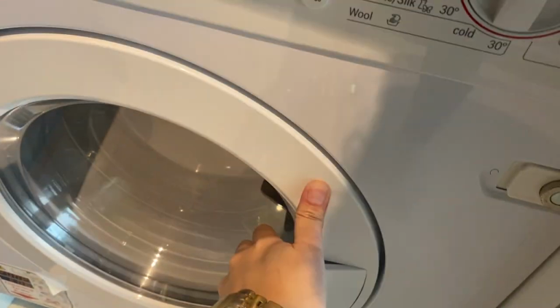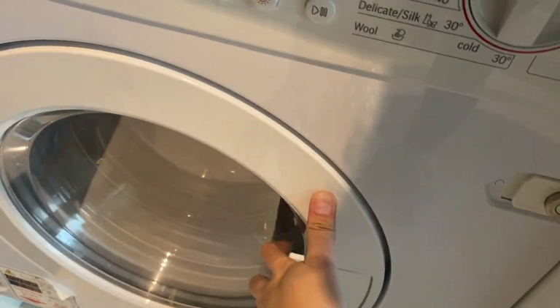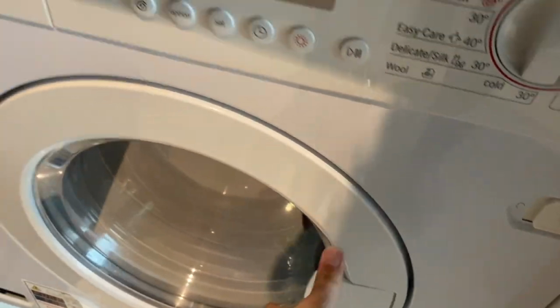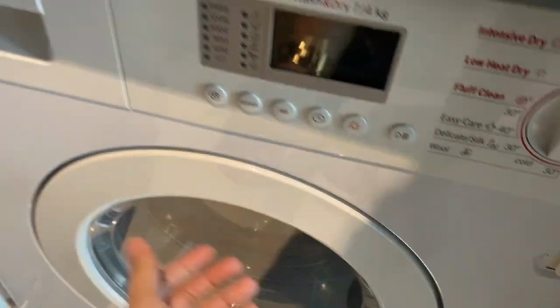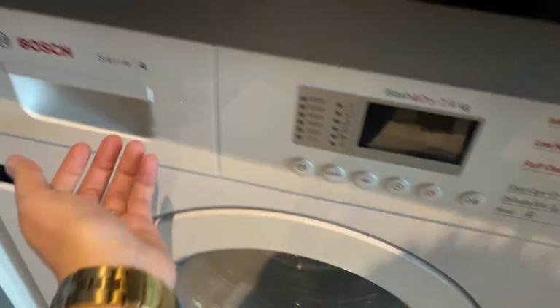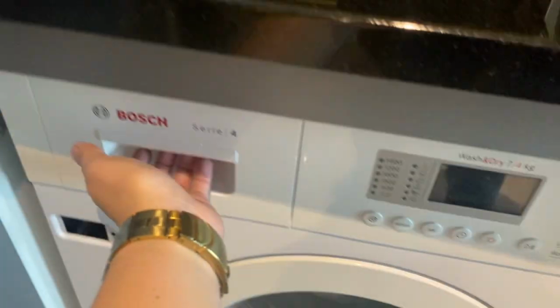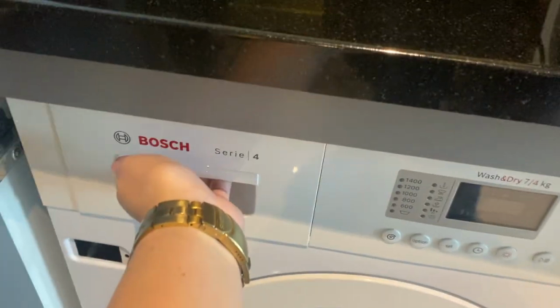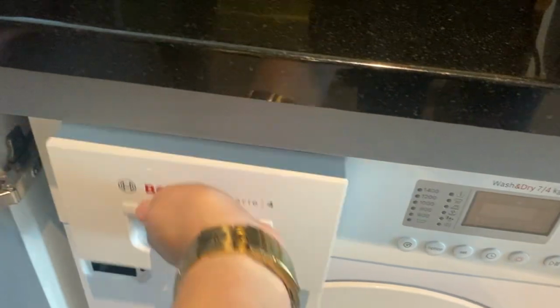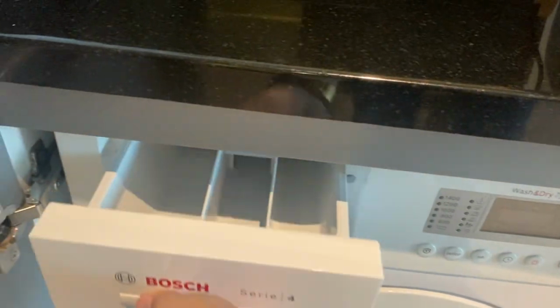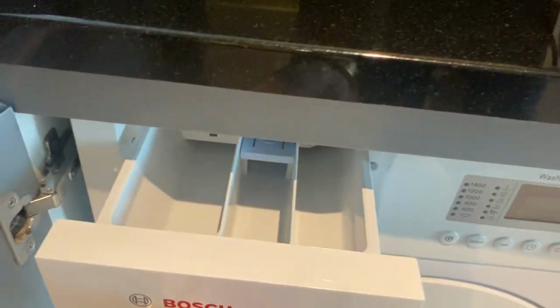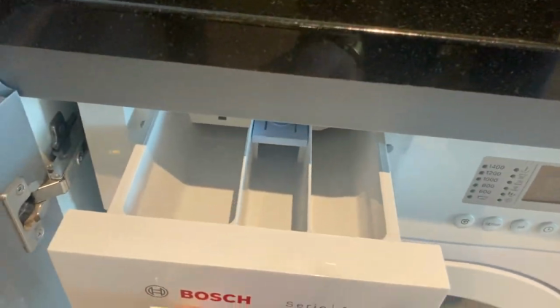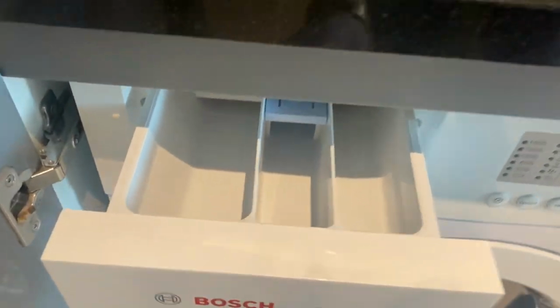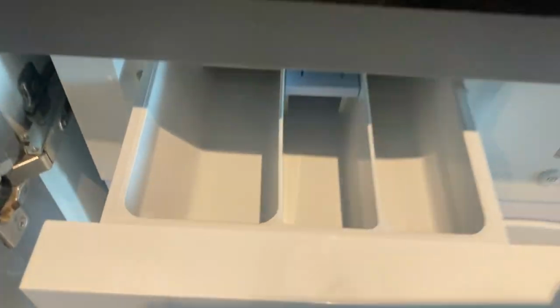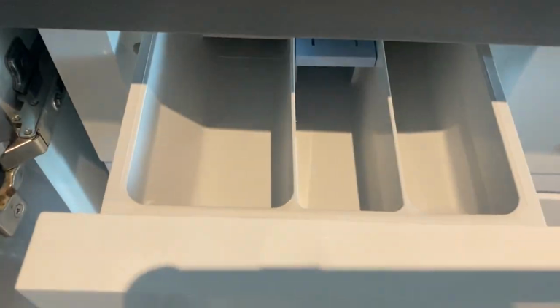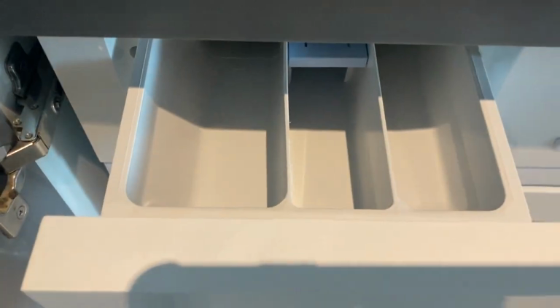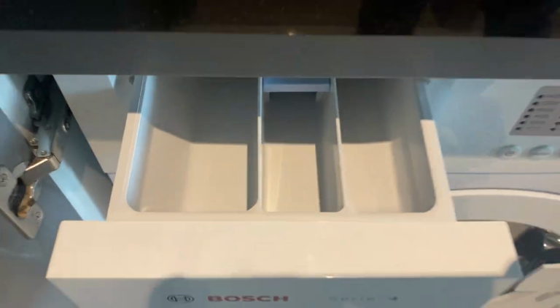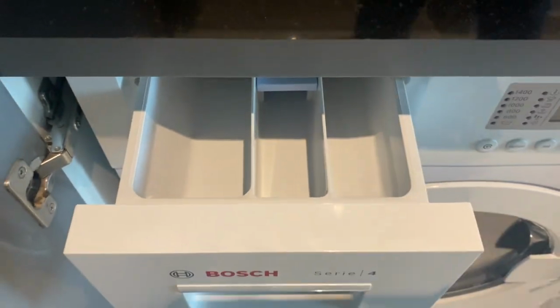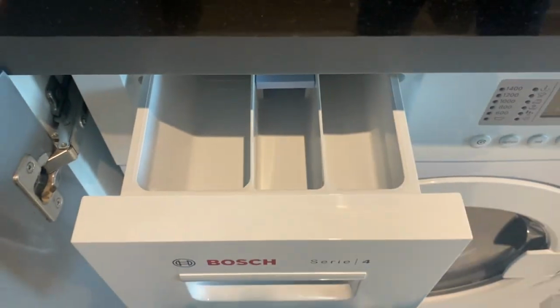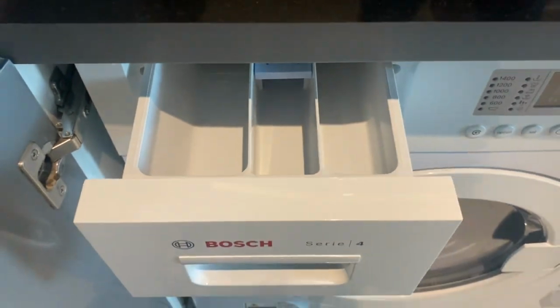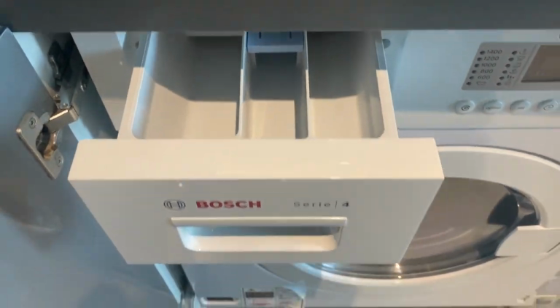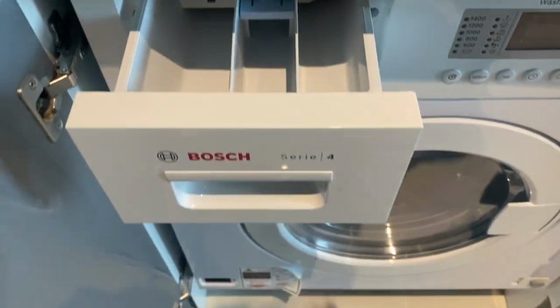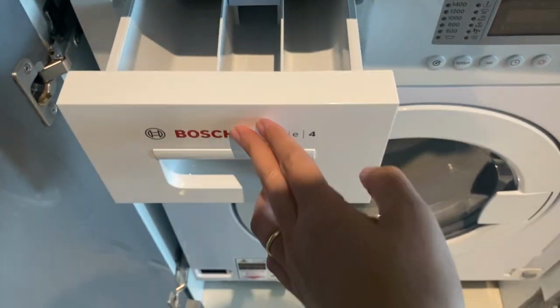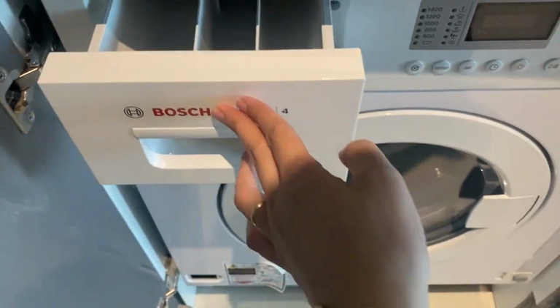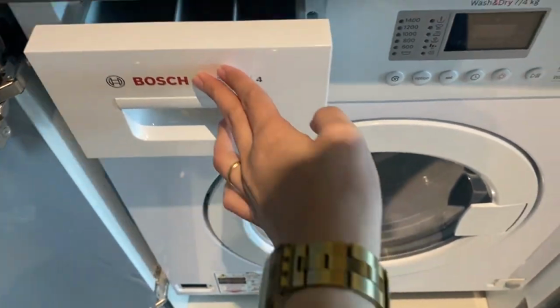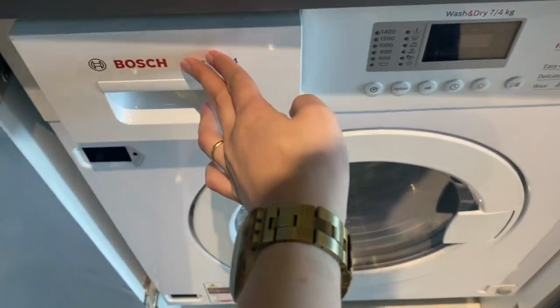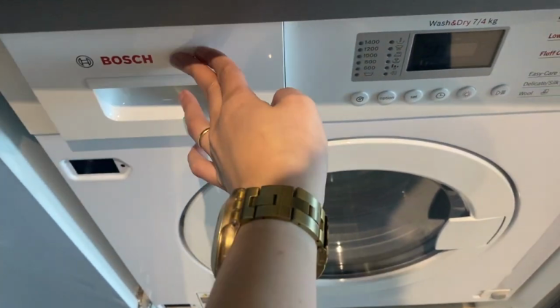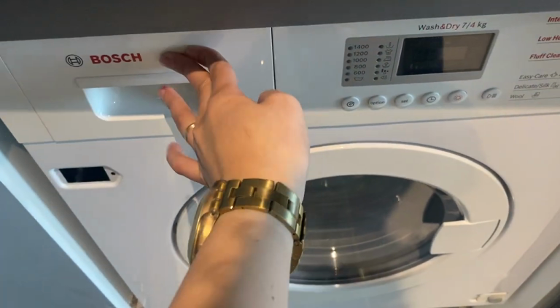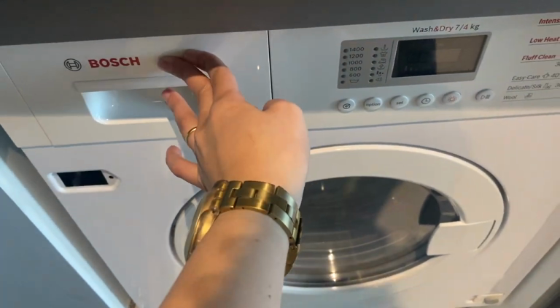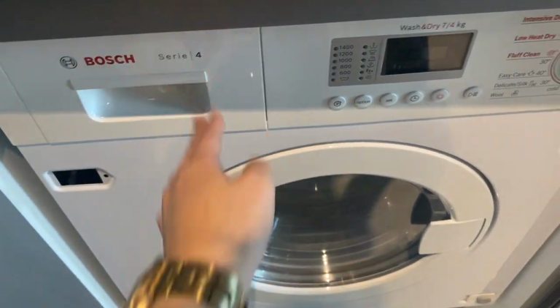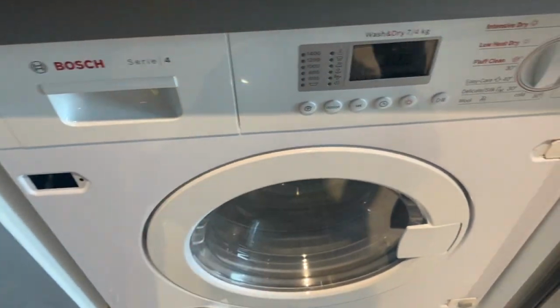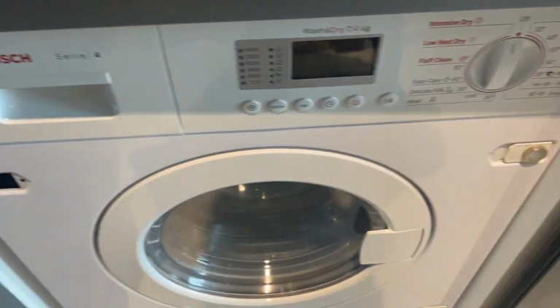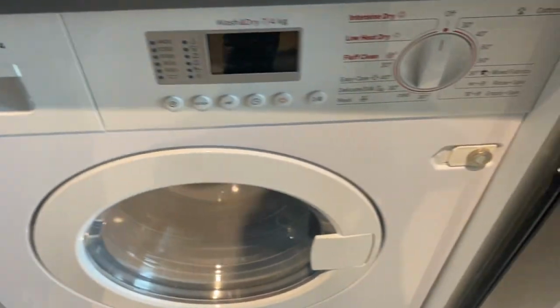Close the lid, then open this cover right here, put the soap and the fabric conditioner, and close.